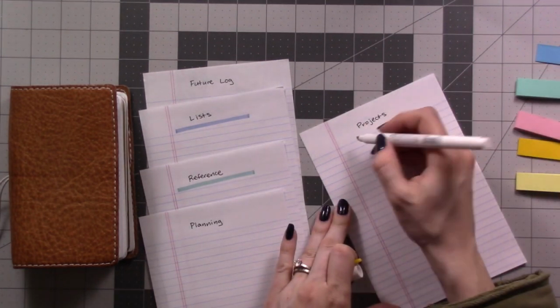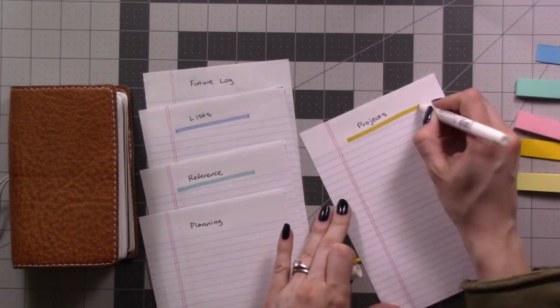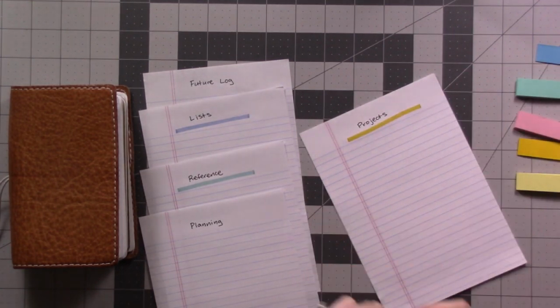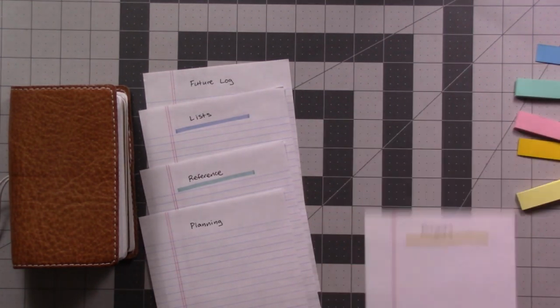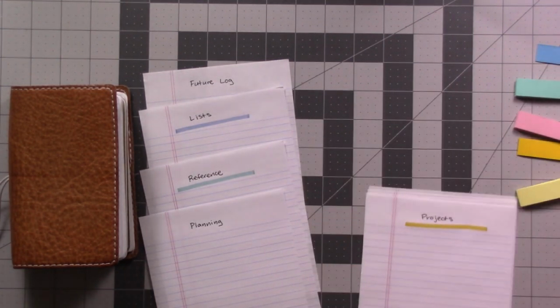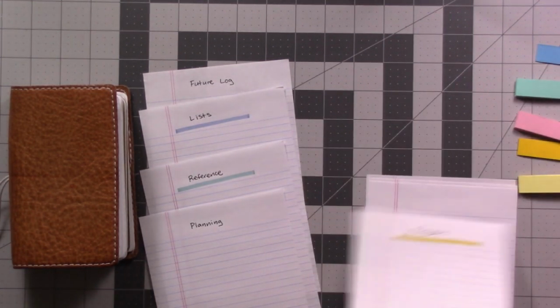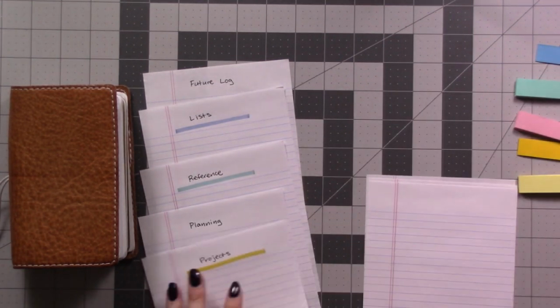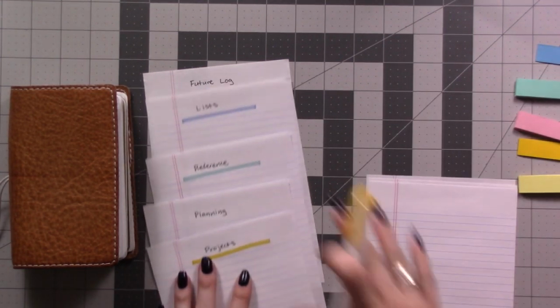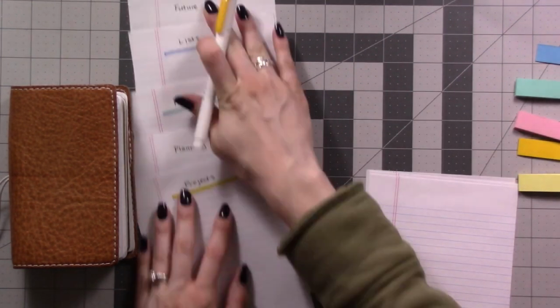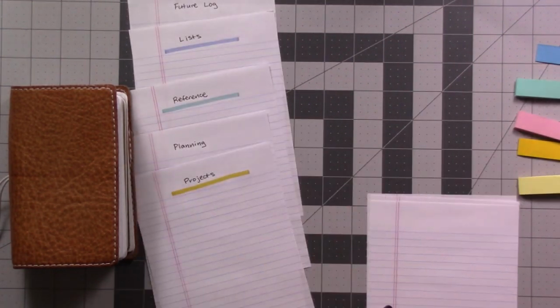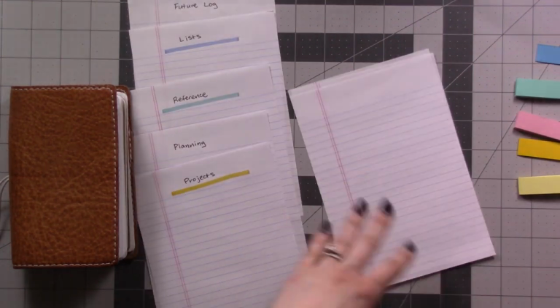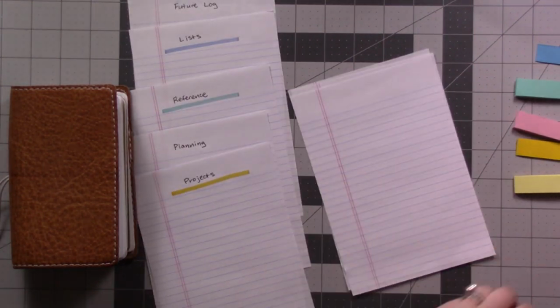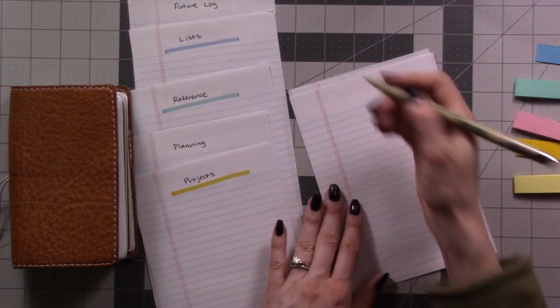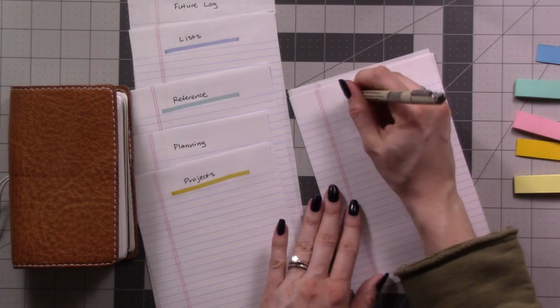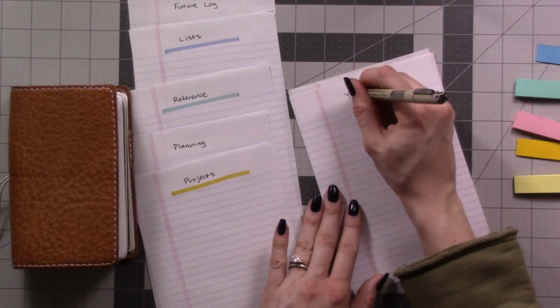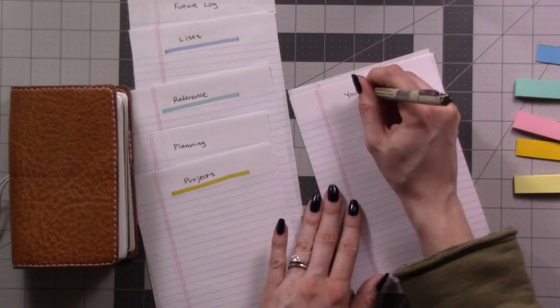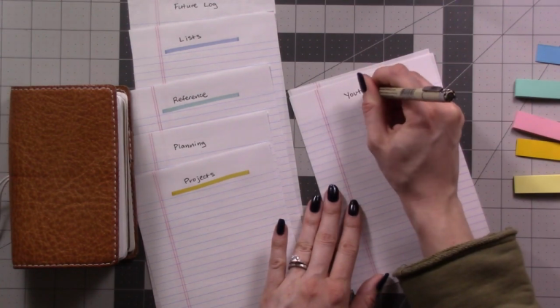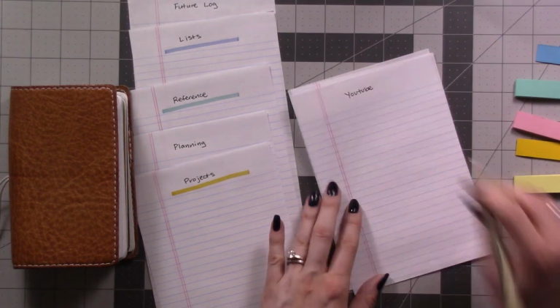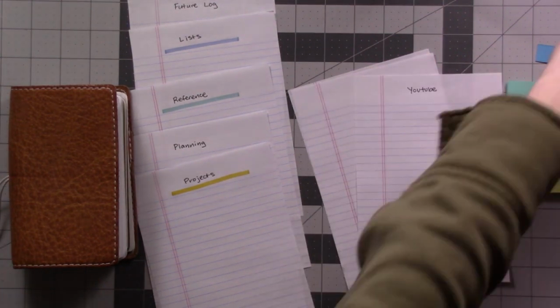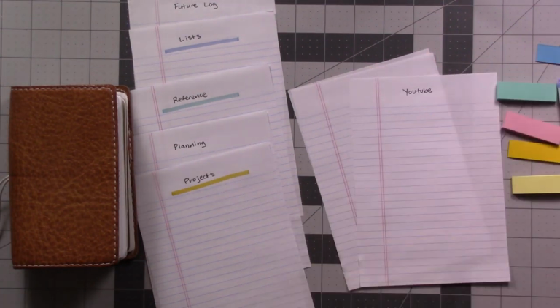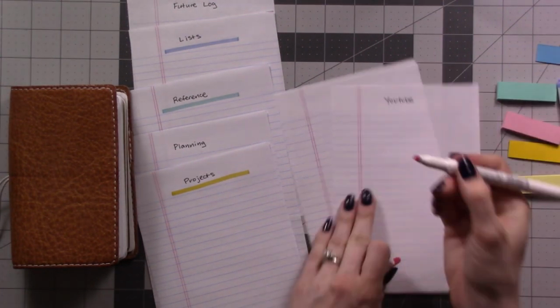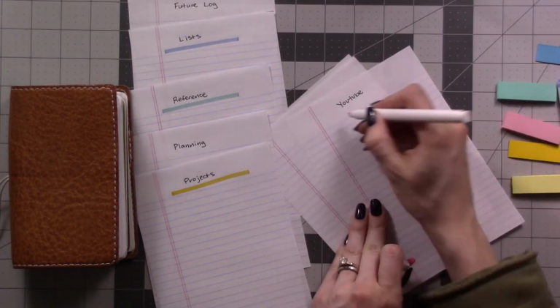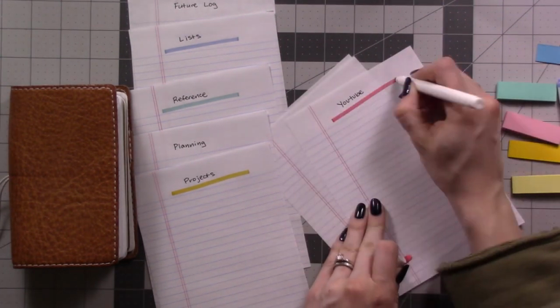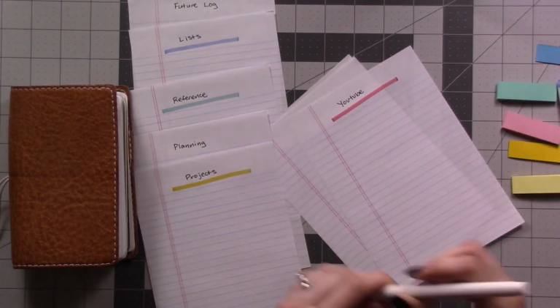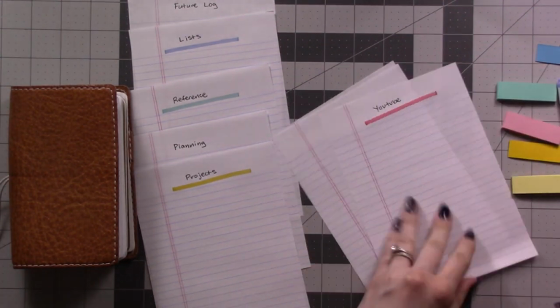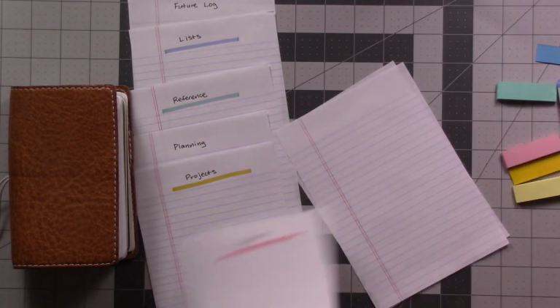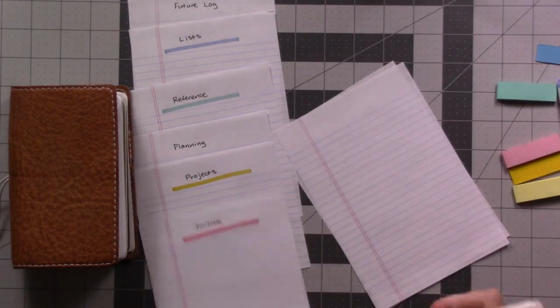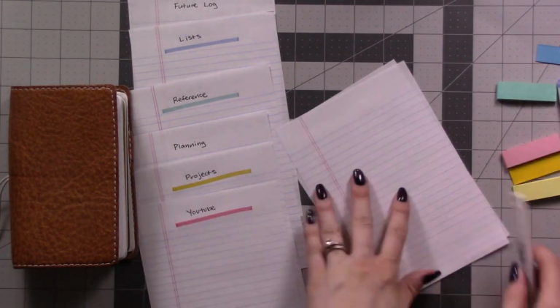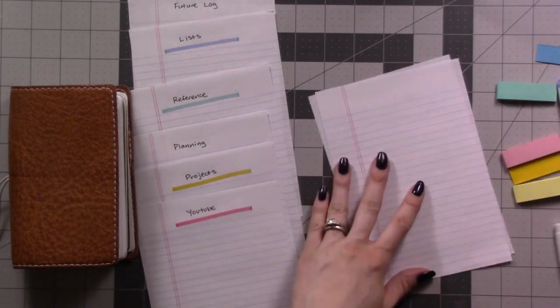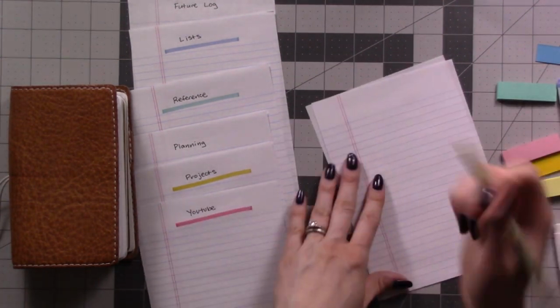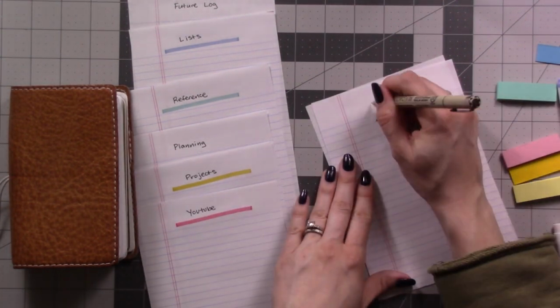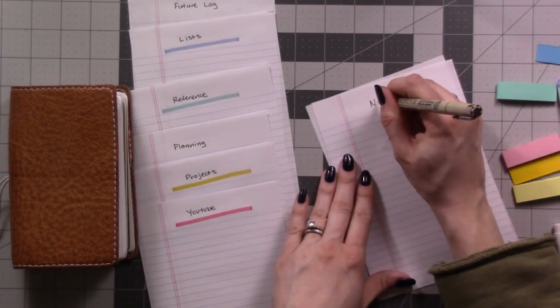These categories can also be inserts in a traveler's notebook or just the order you want your bound journal set up in.